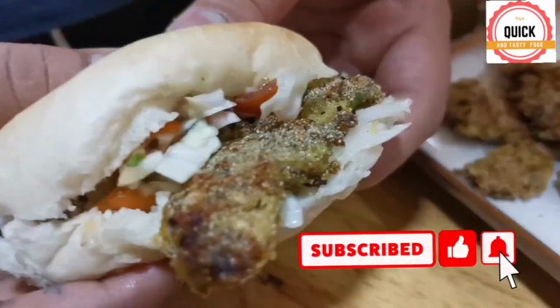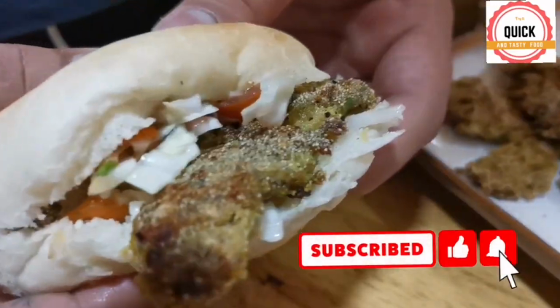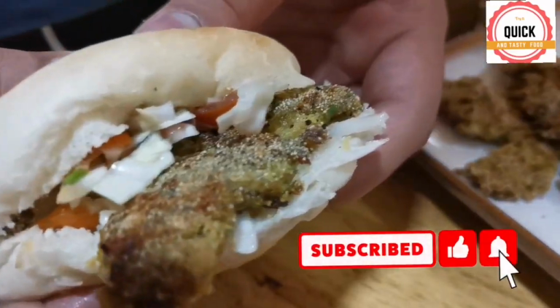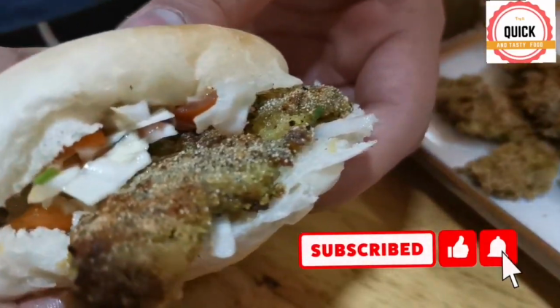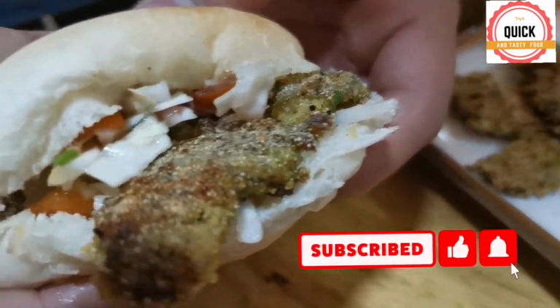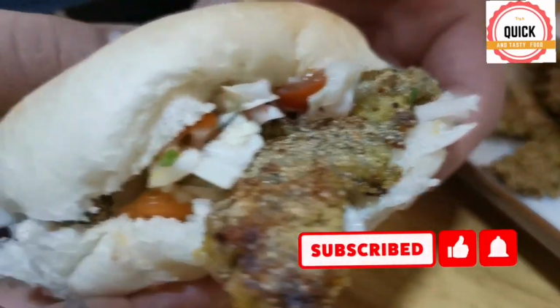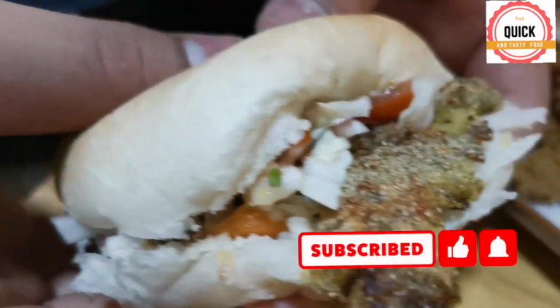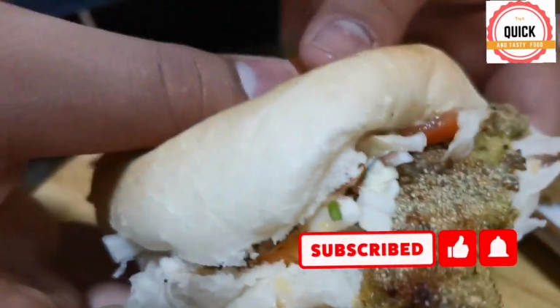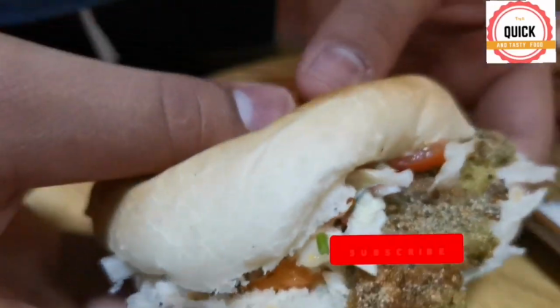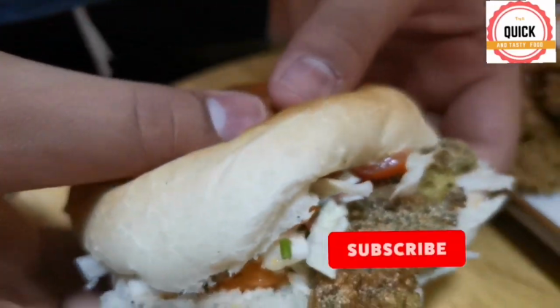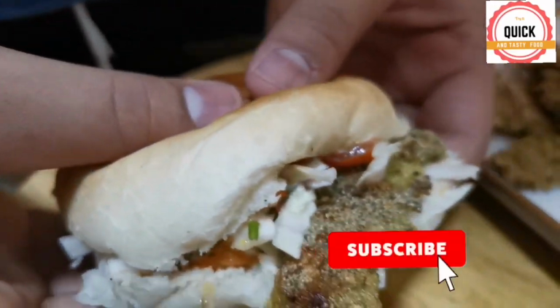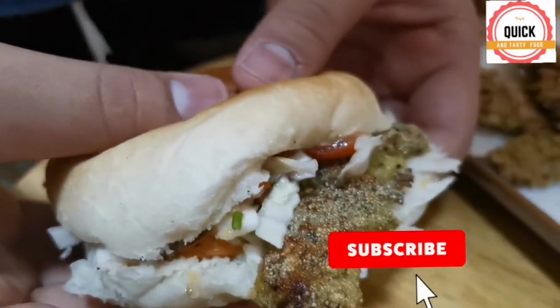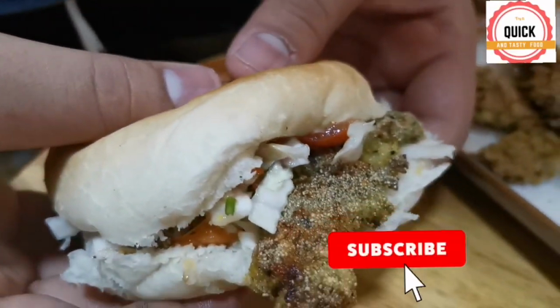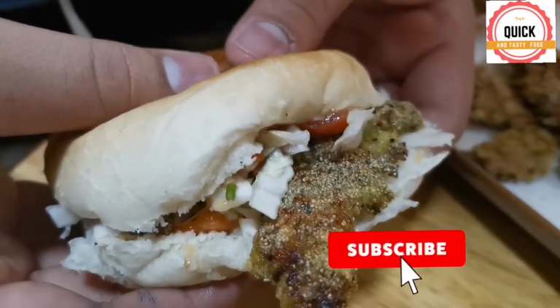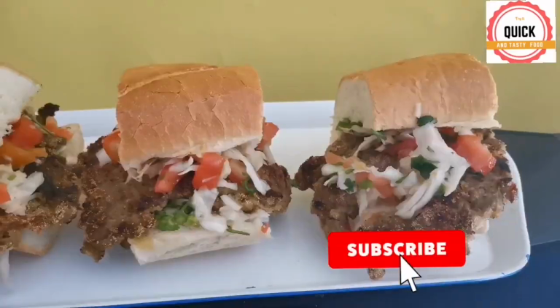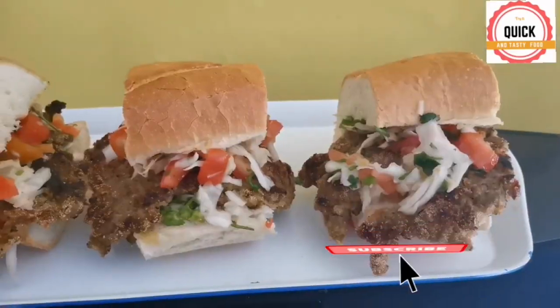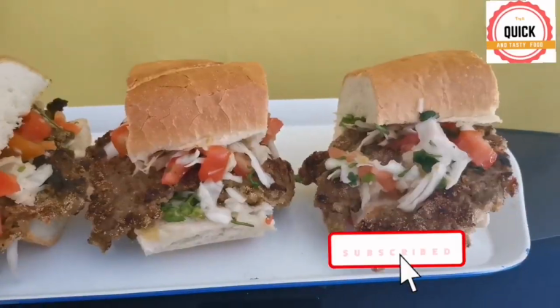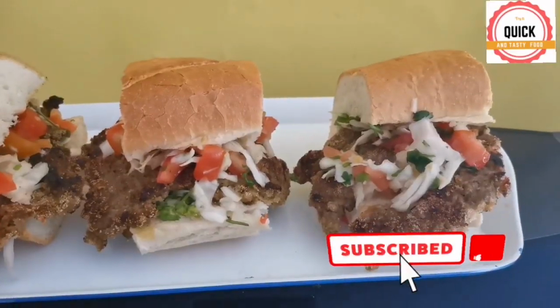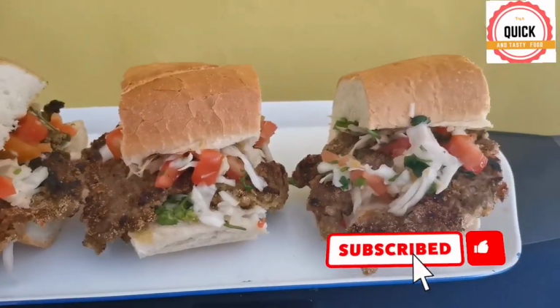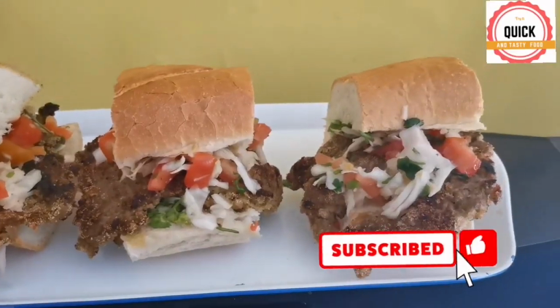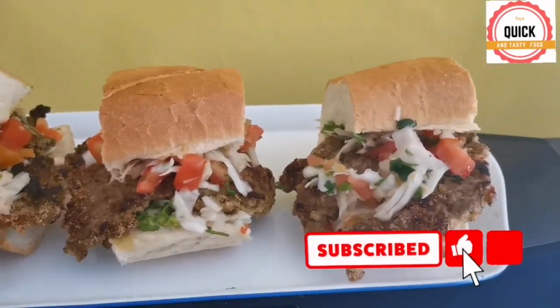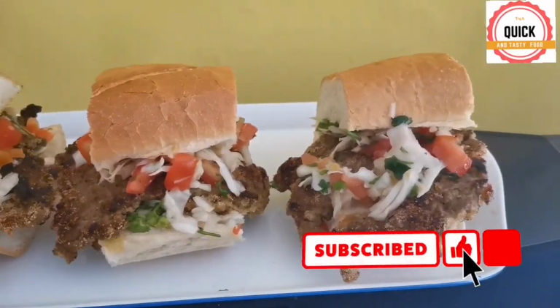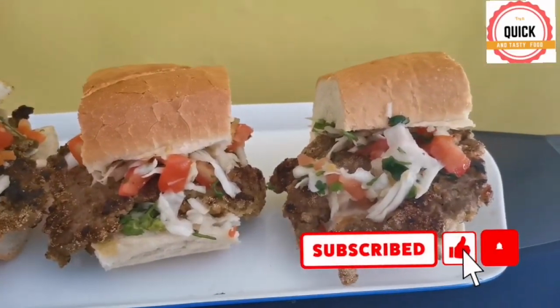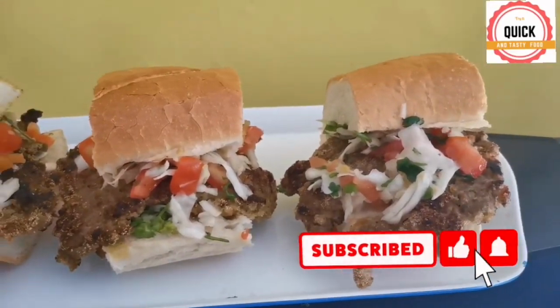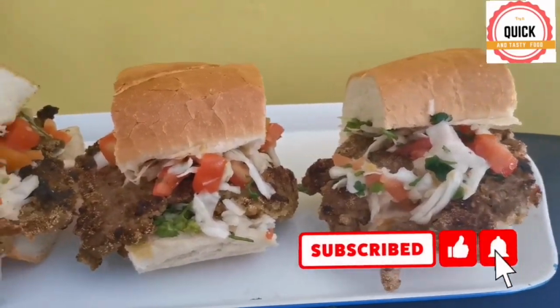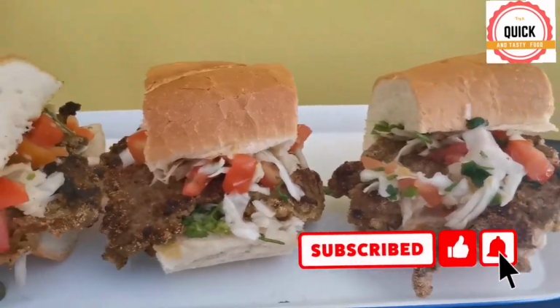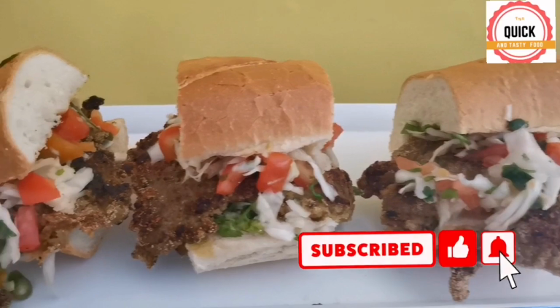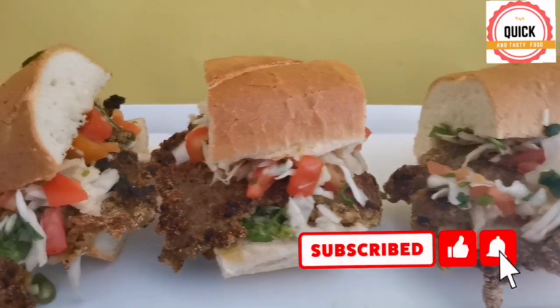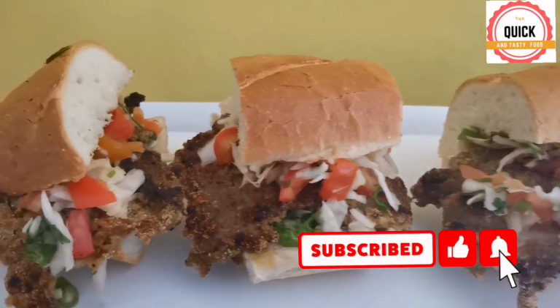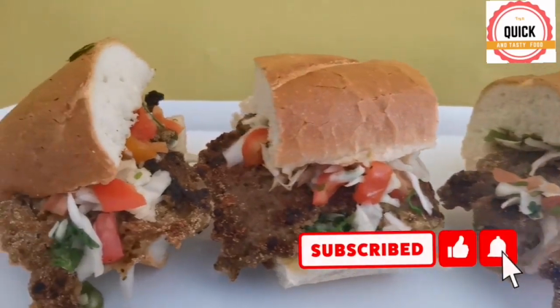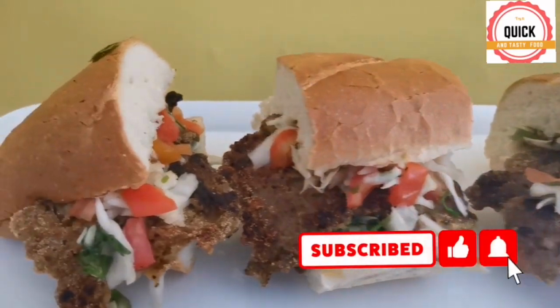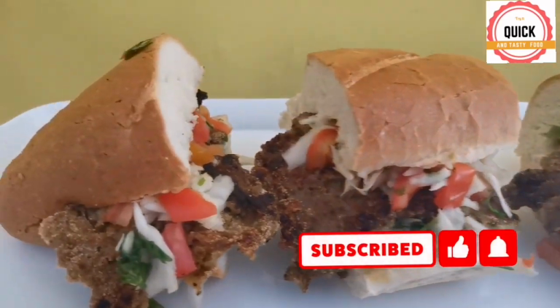Like and subscribe to my channel, and comment down below what should I do for my next video. Thank you. Bye.